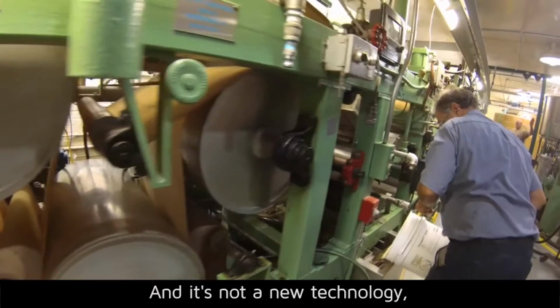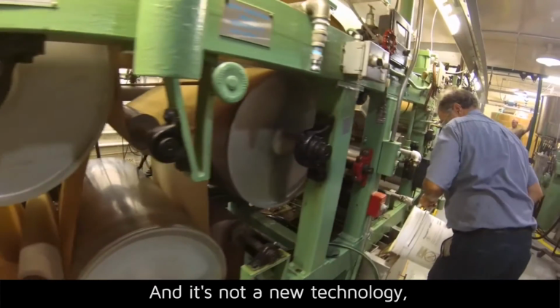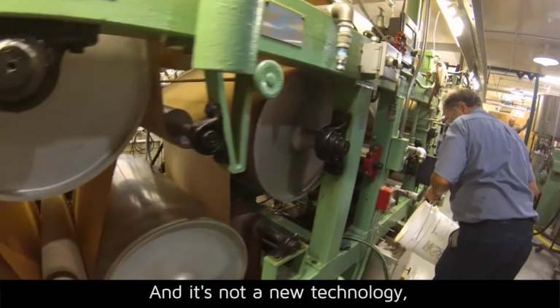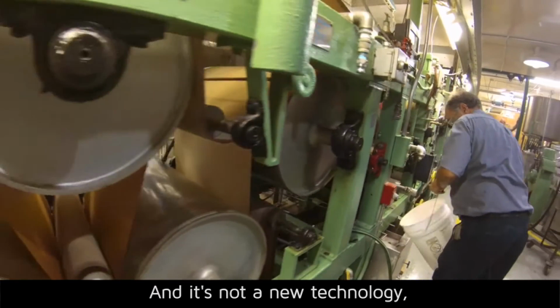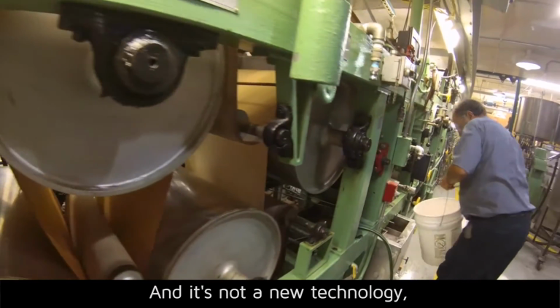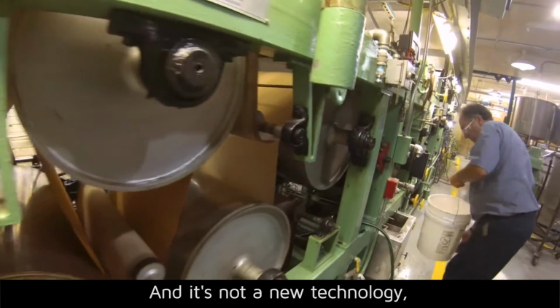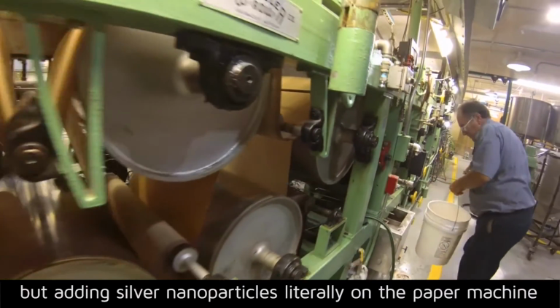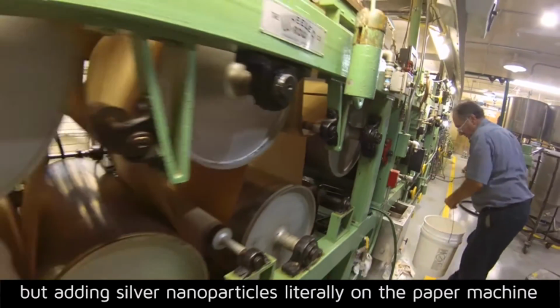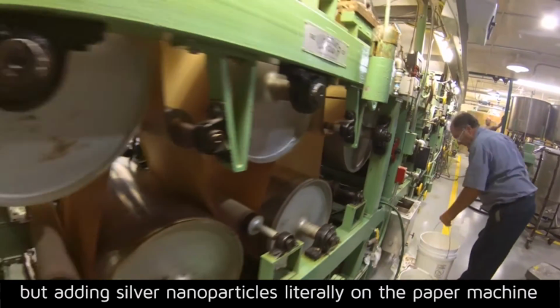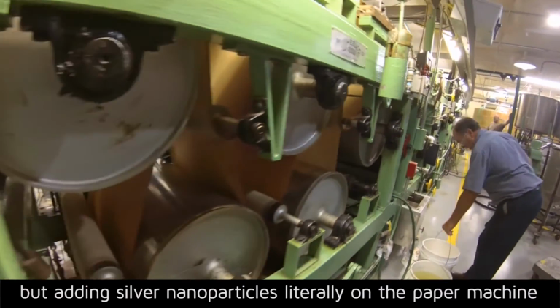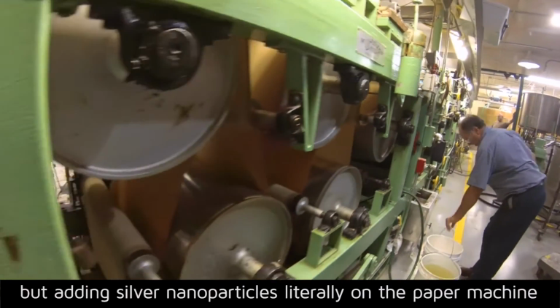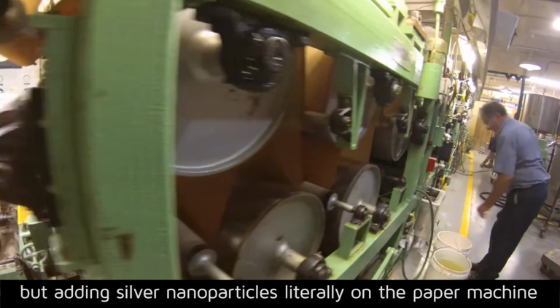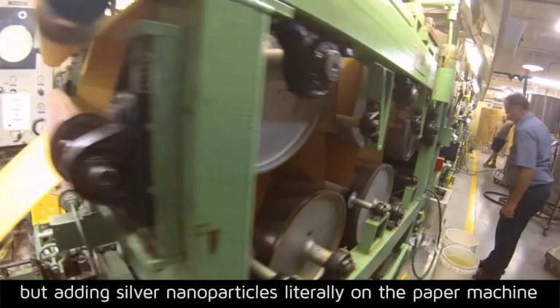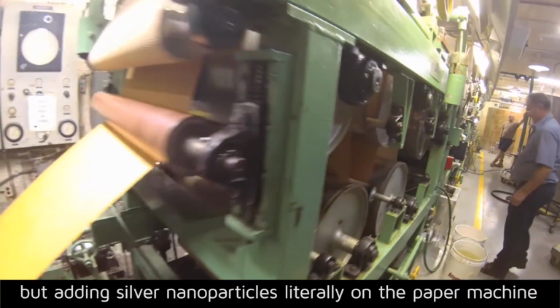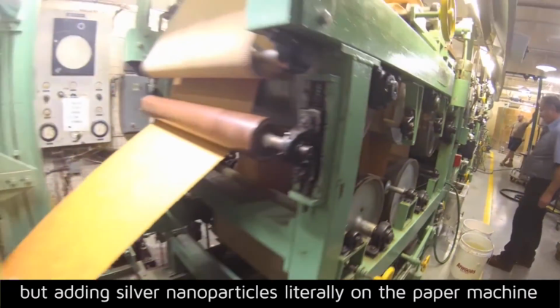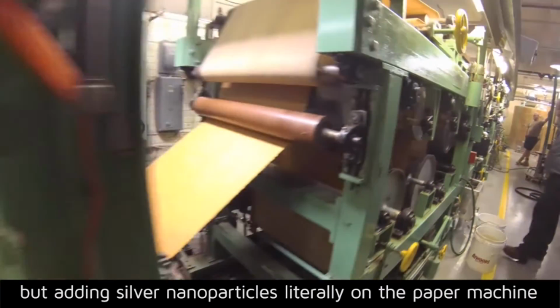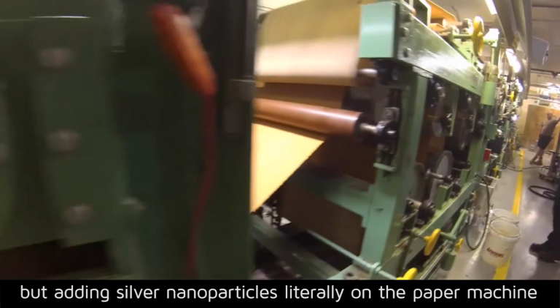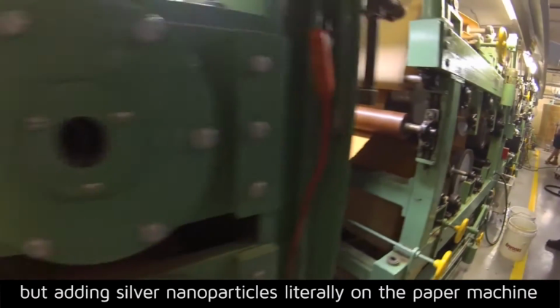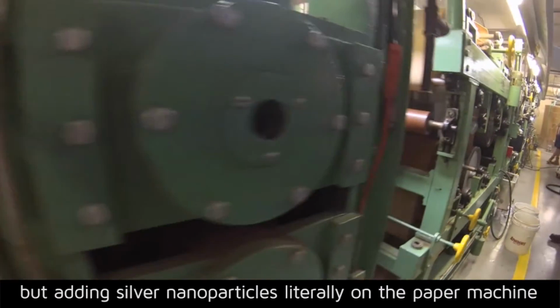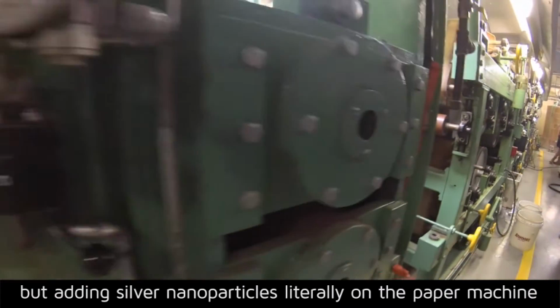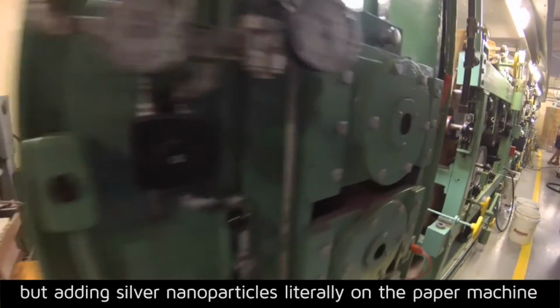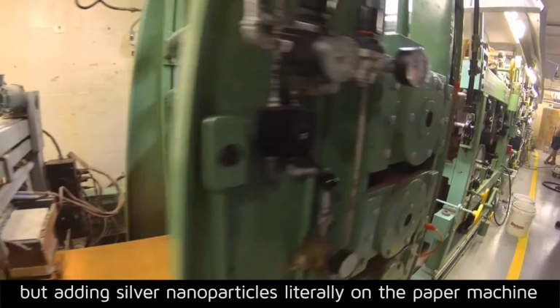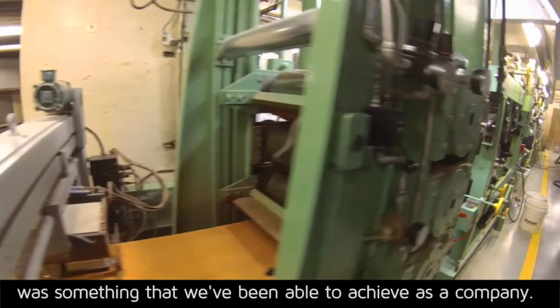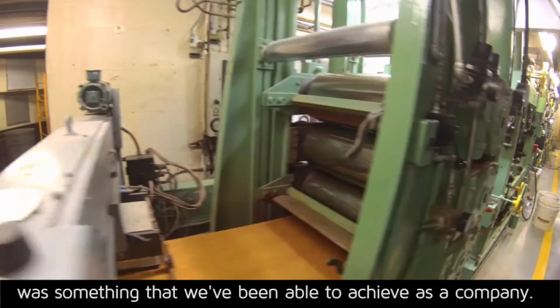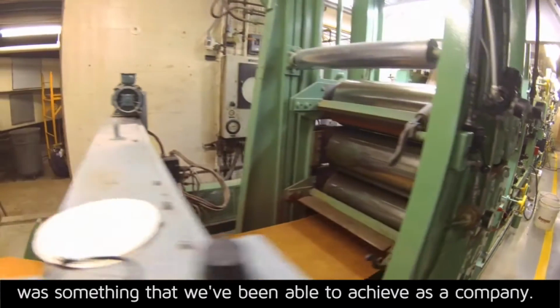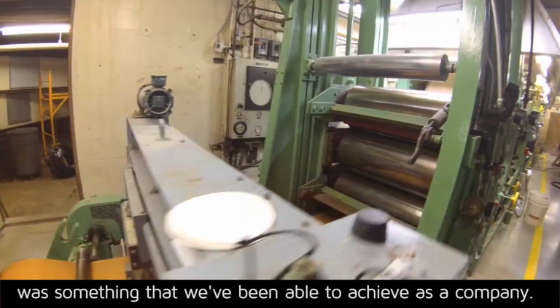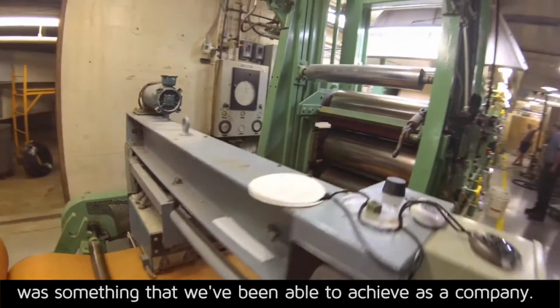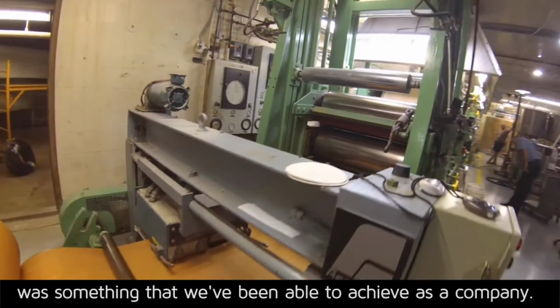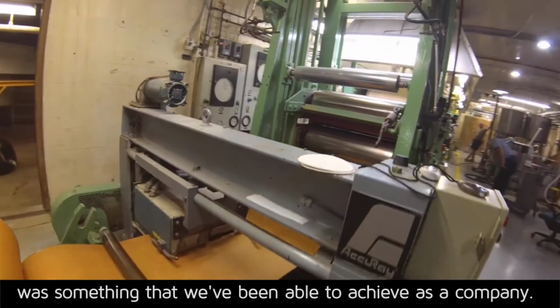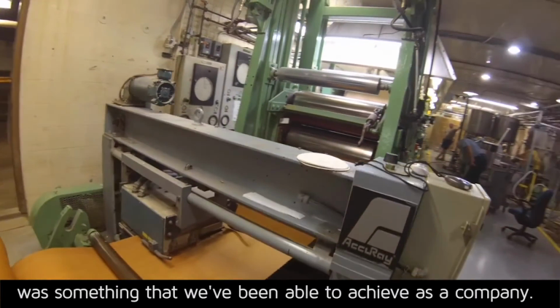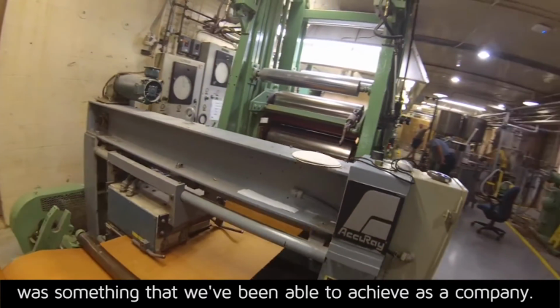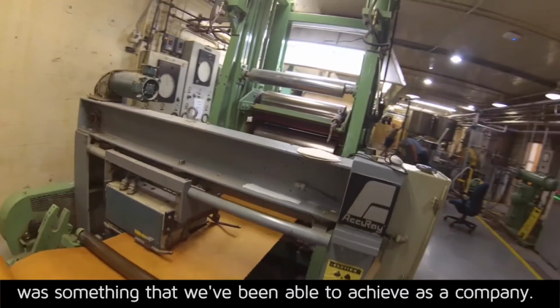It's not a new technology, but adding silver nanoparticles literally on the paper machine was something that we've been able to achieve as a company.